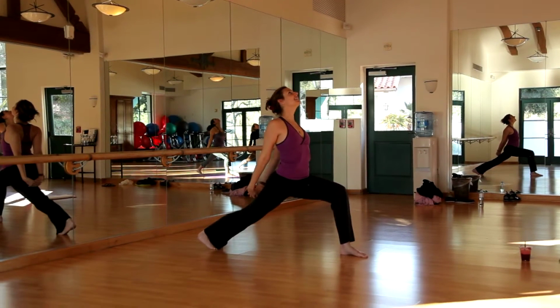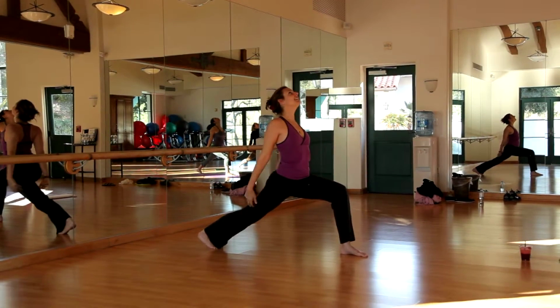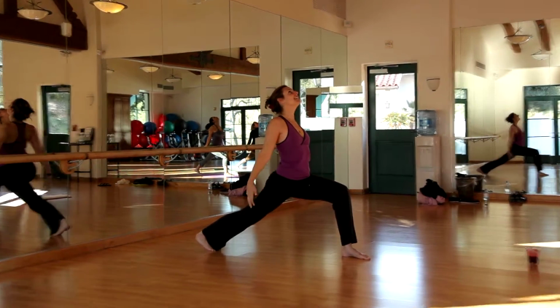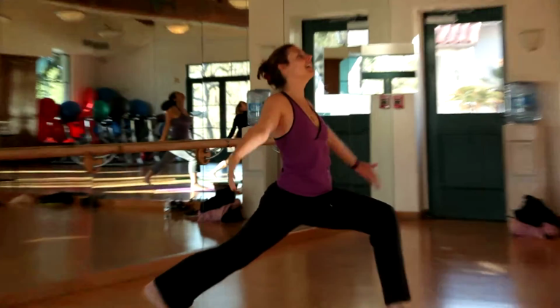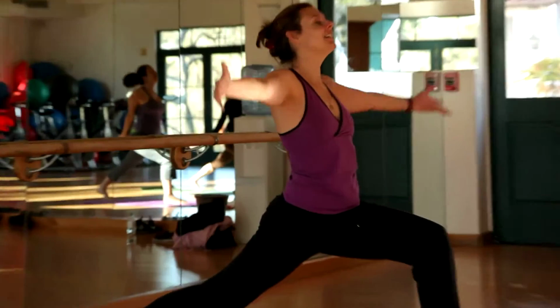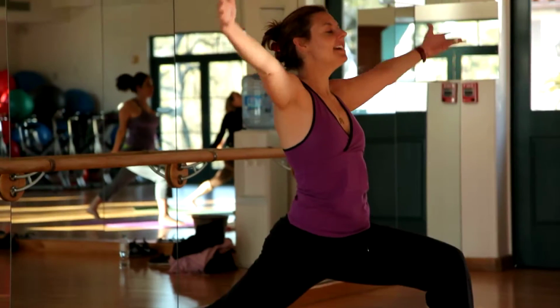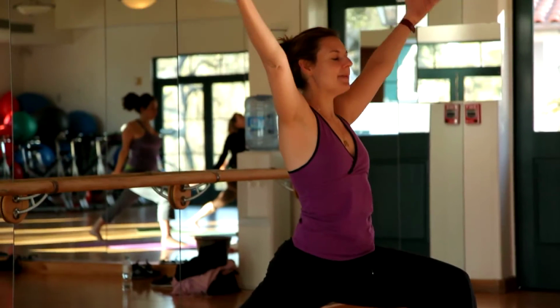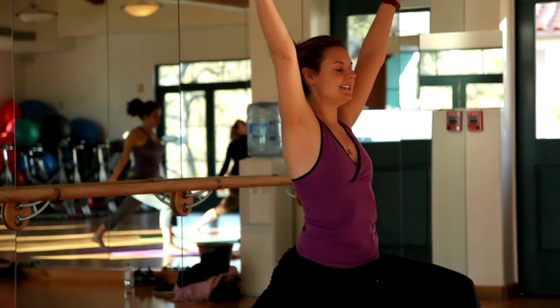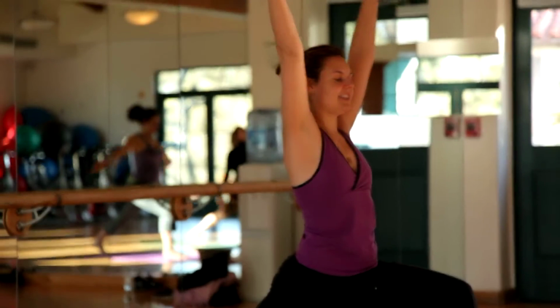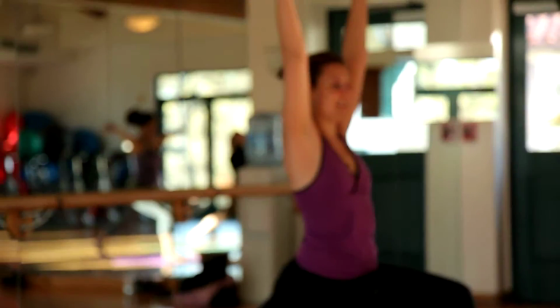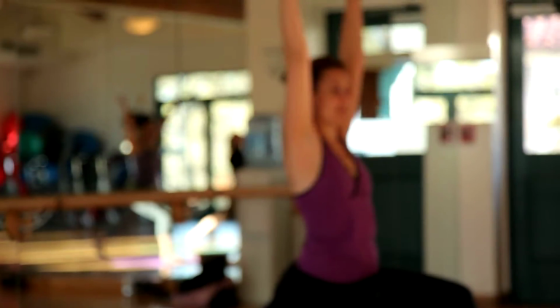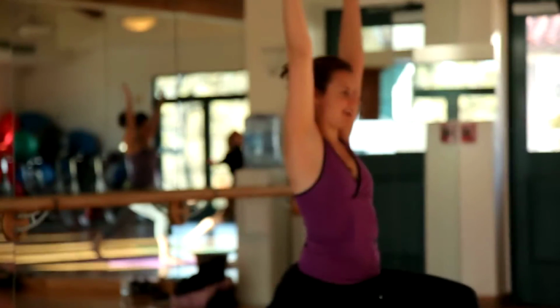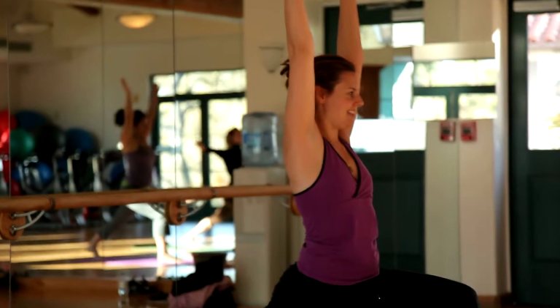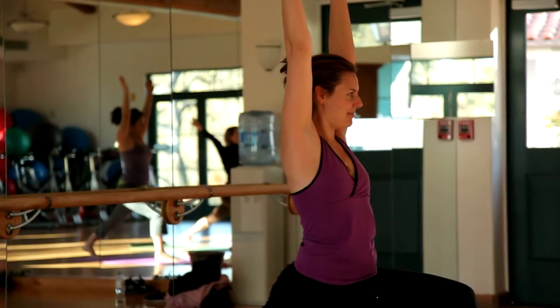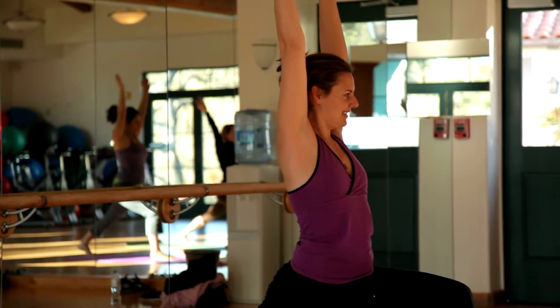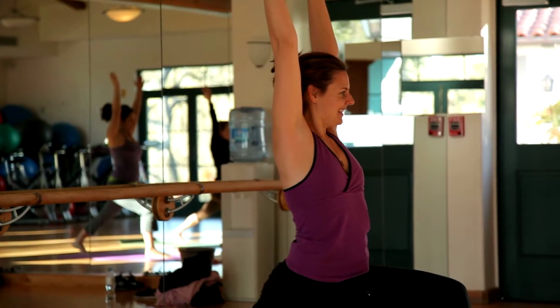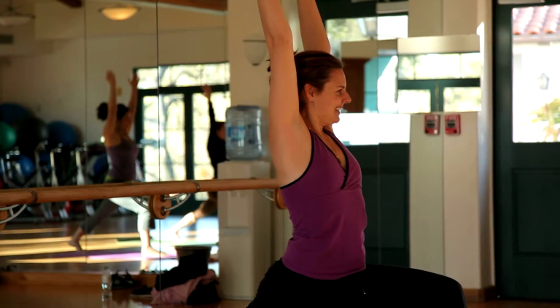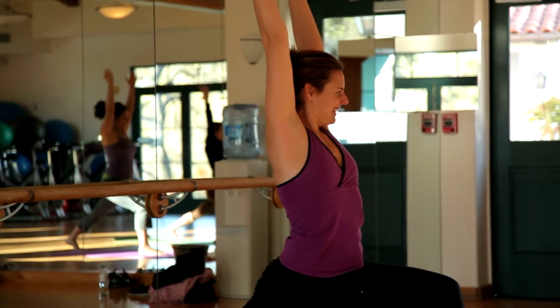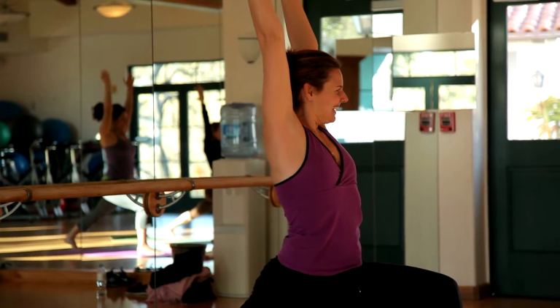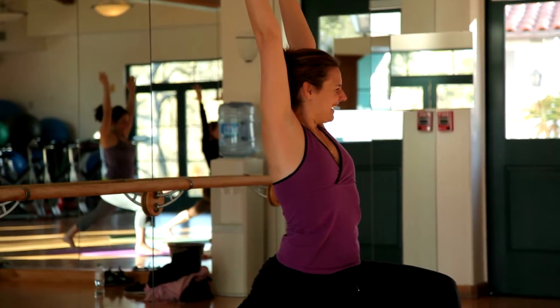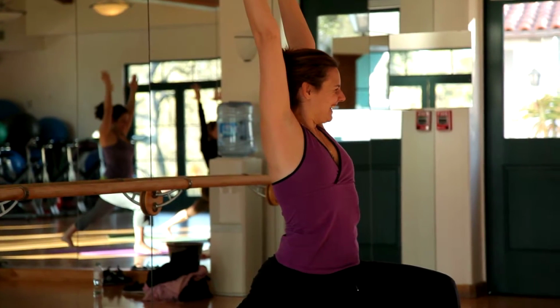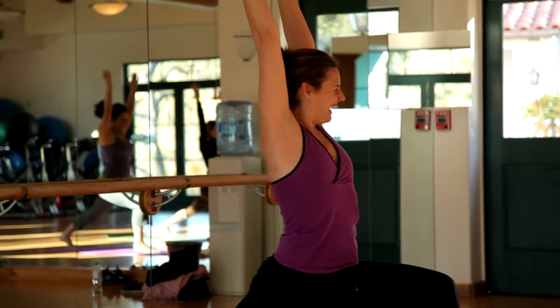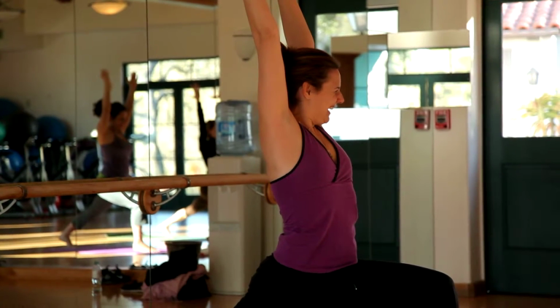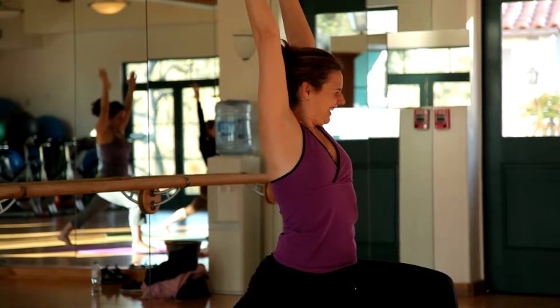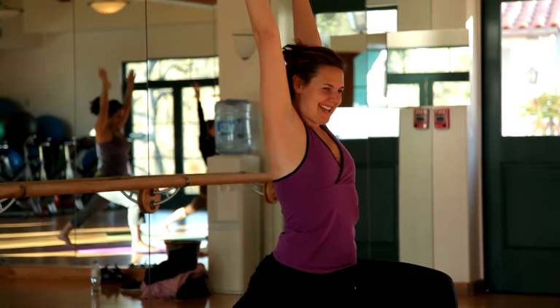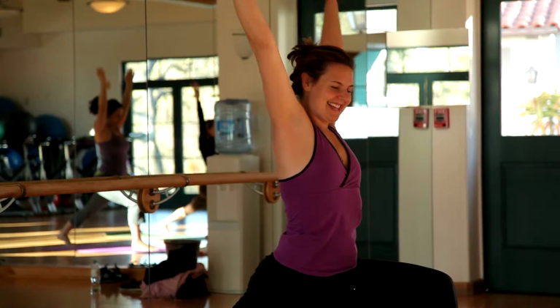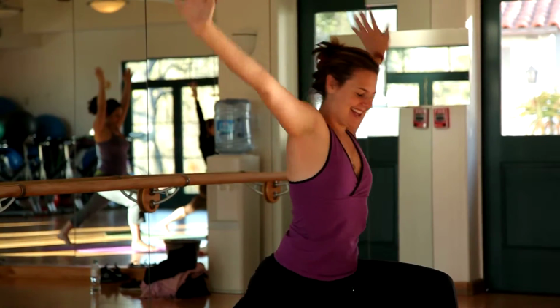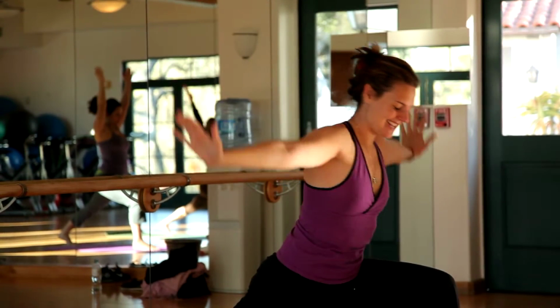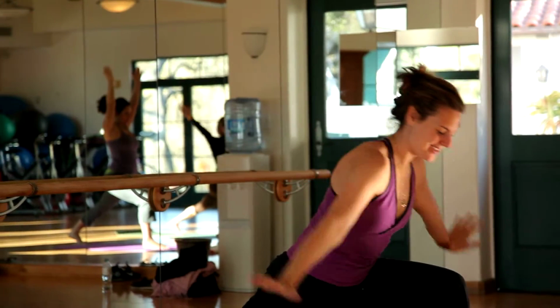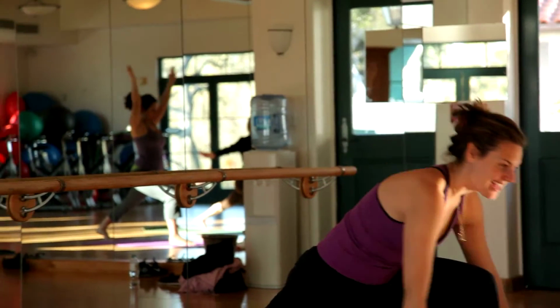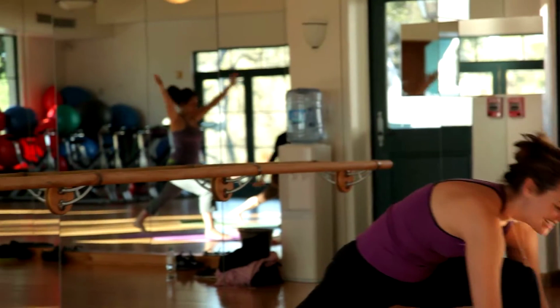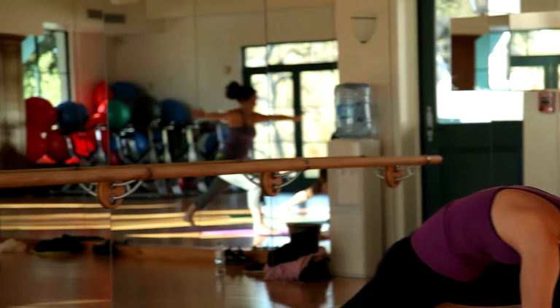Good, inhale. Sit down a little deeper, bring your hands up. Good. And exhale from the hands down.